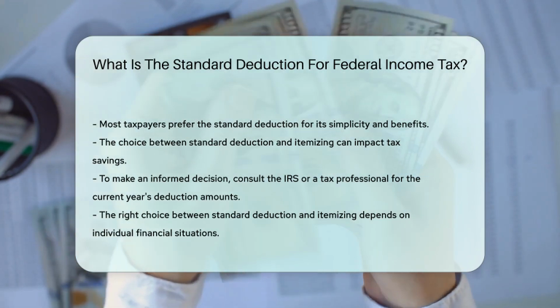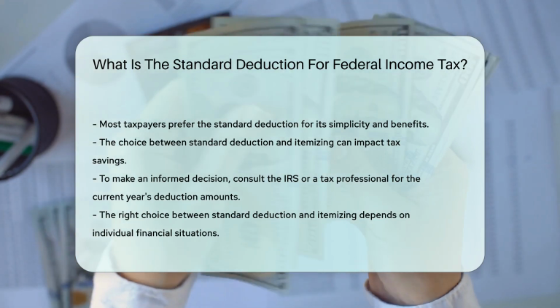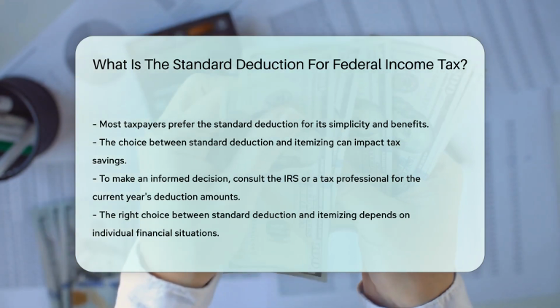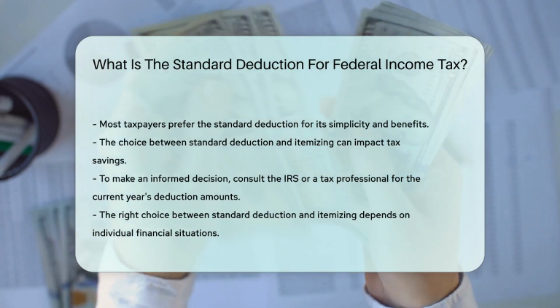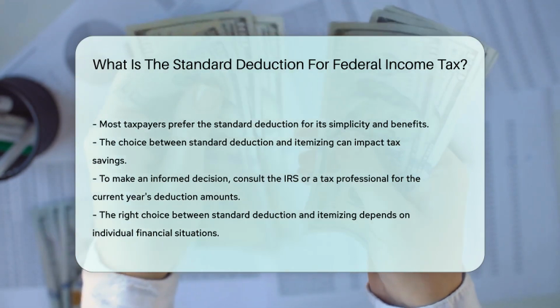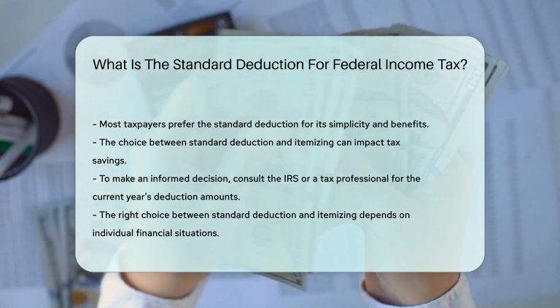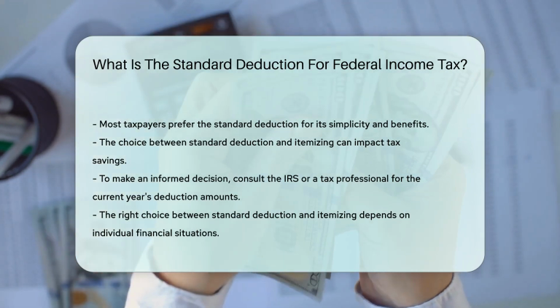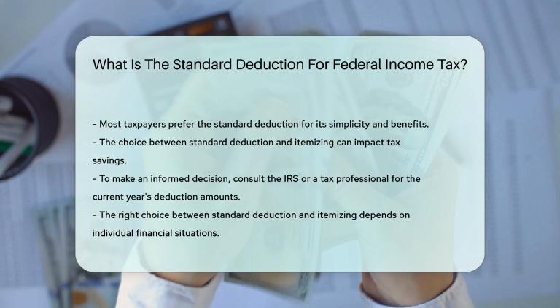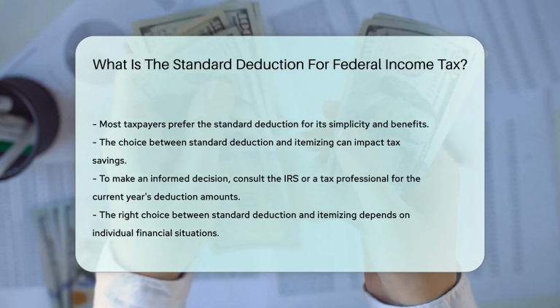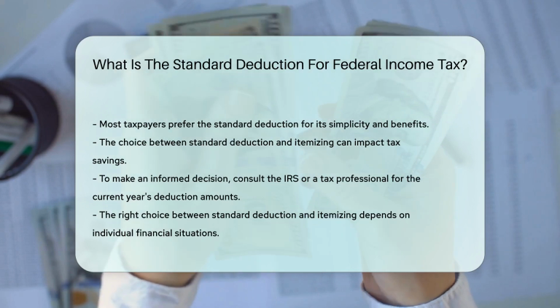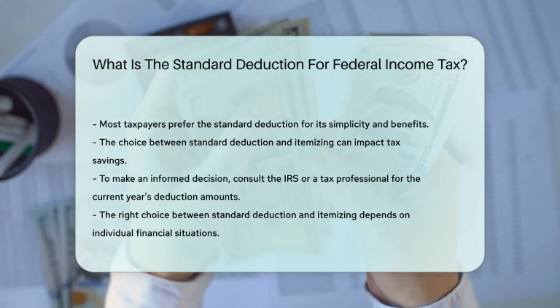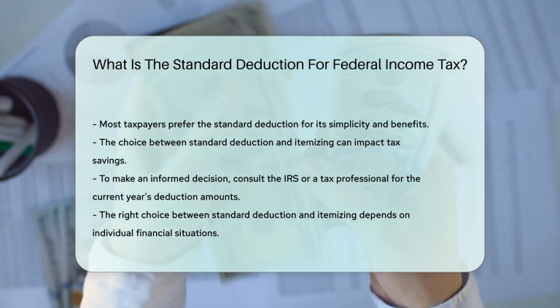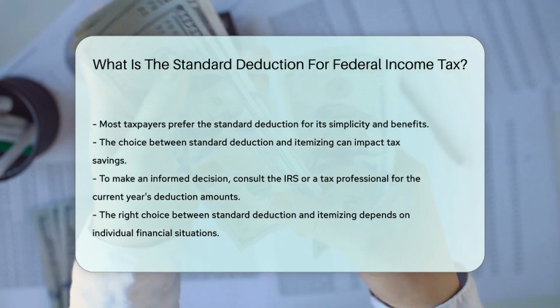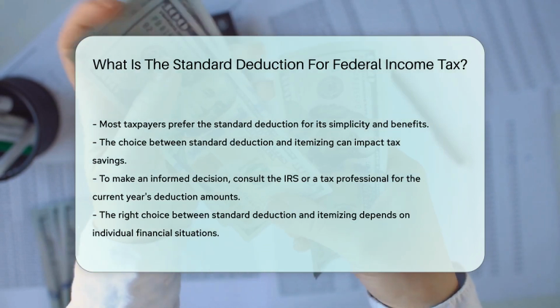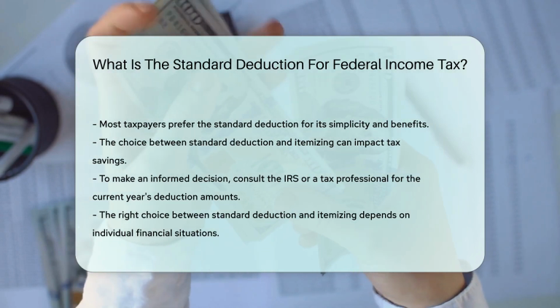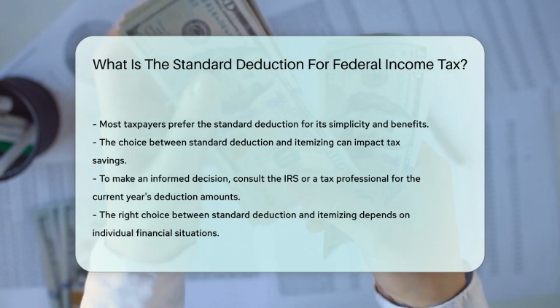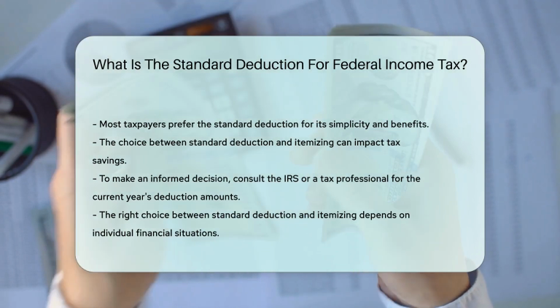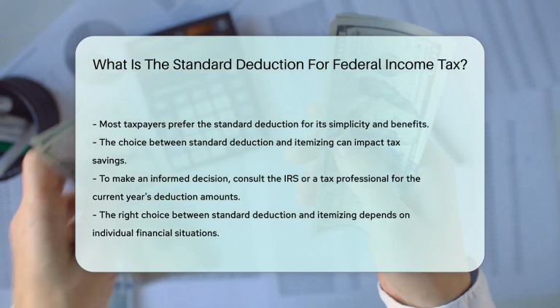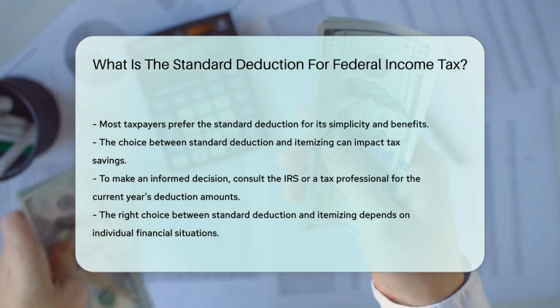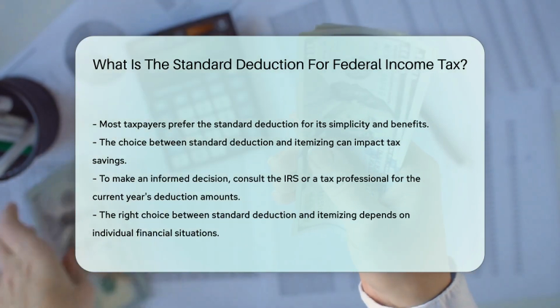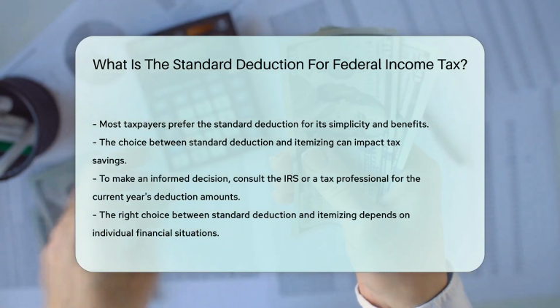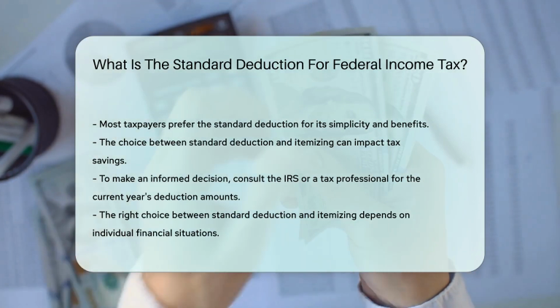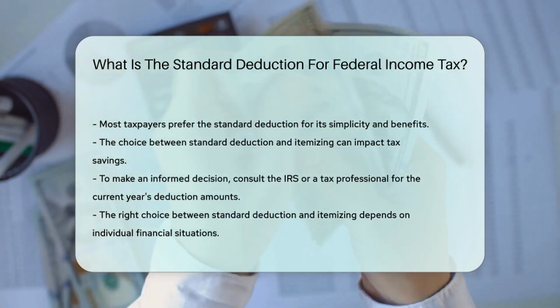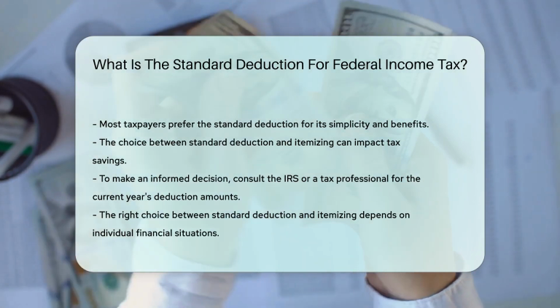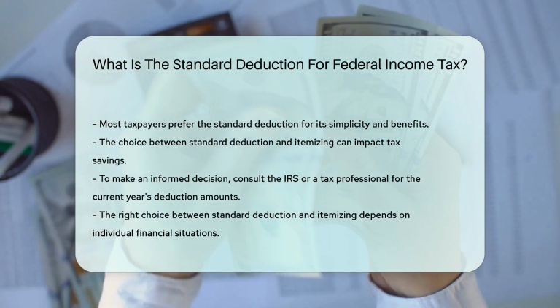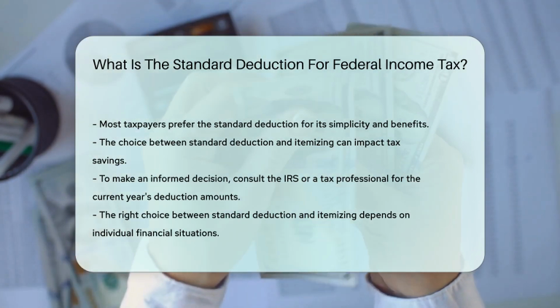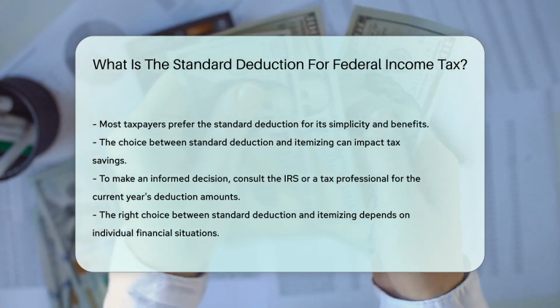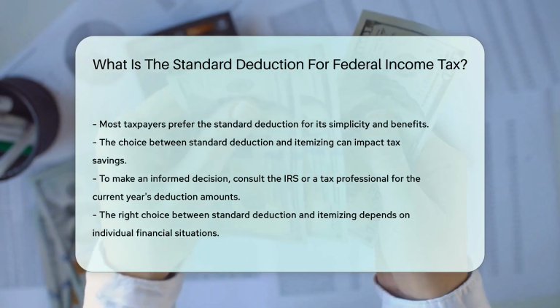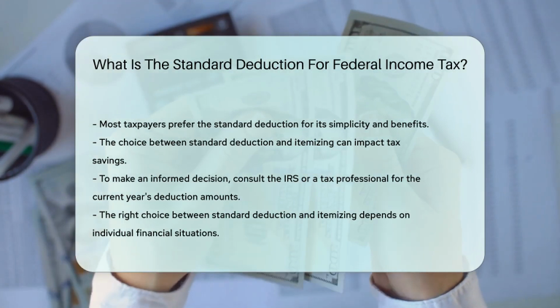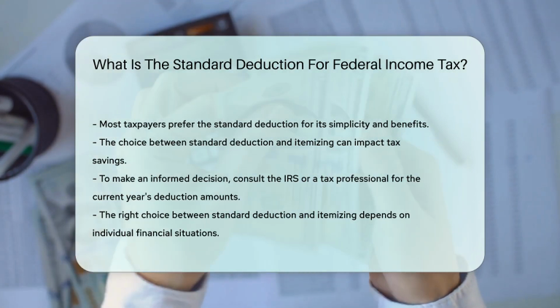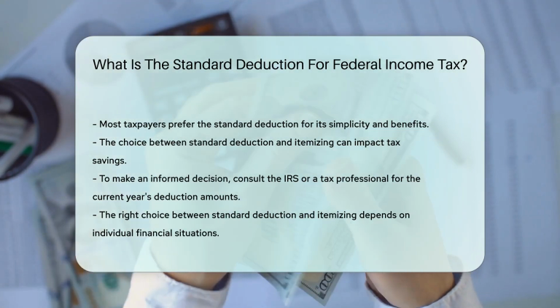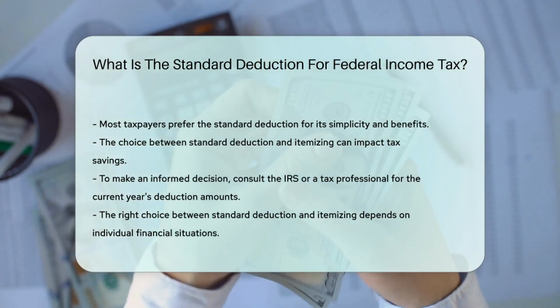To know the exact standard deduction for the current tax year, always check with the IRS or a tax professional.